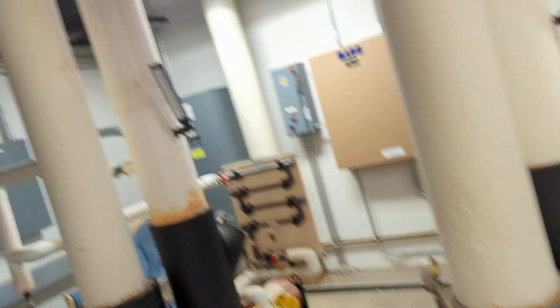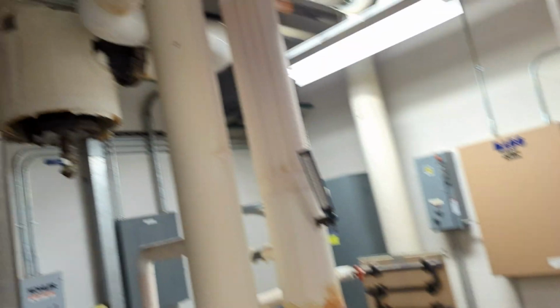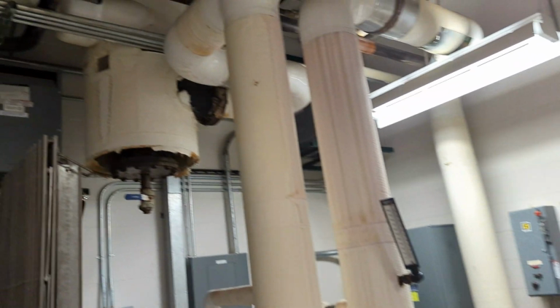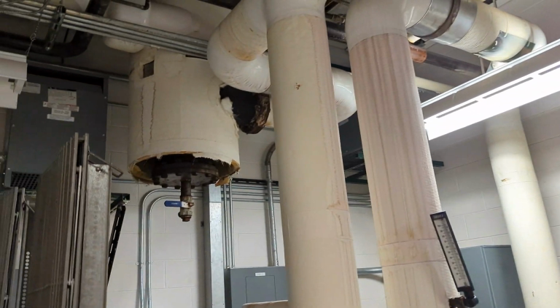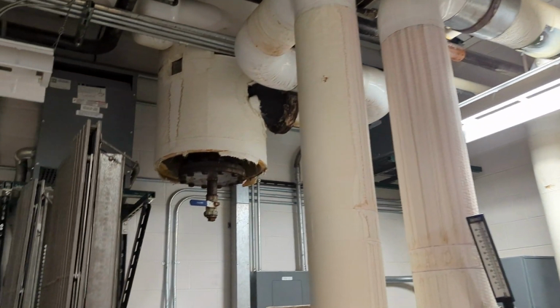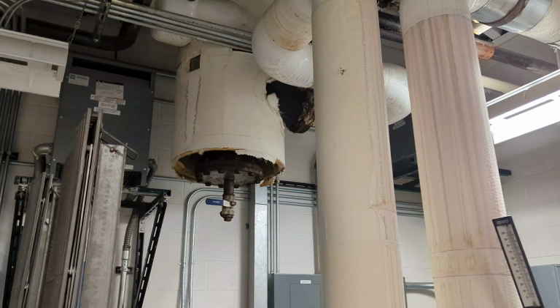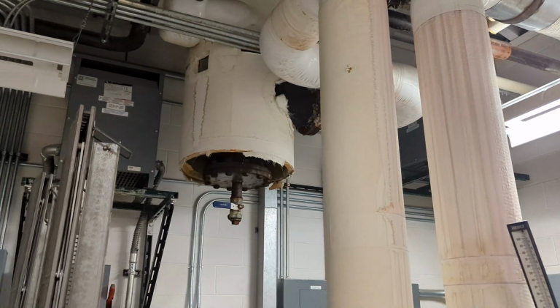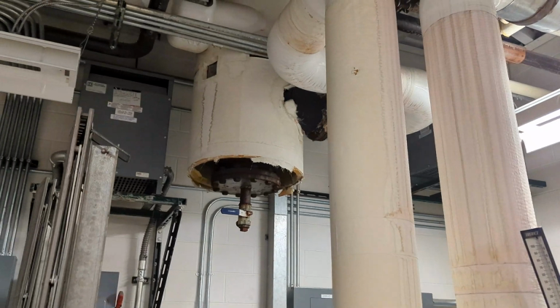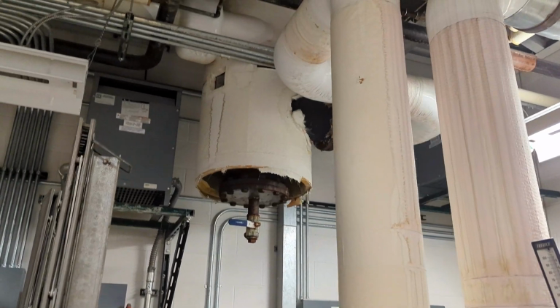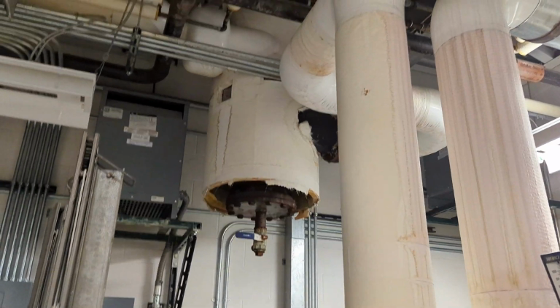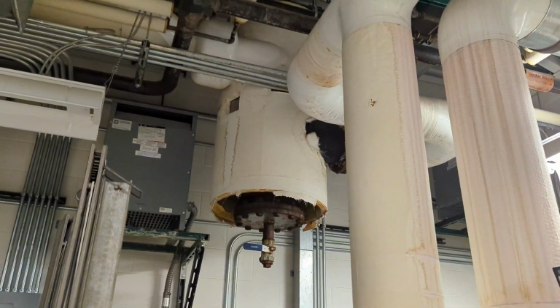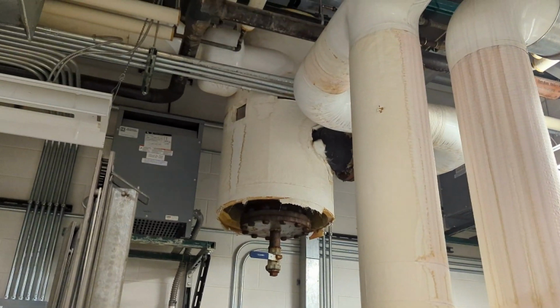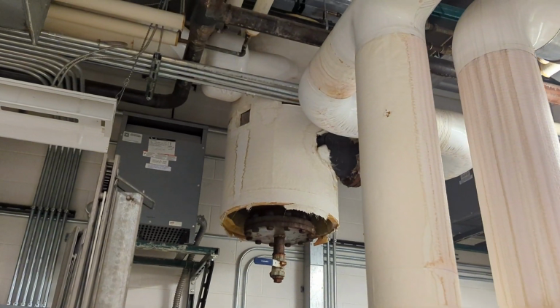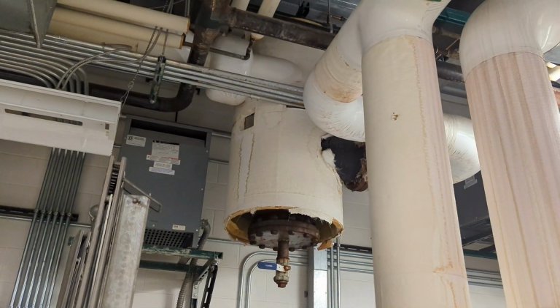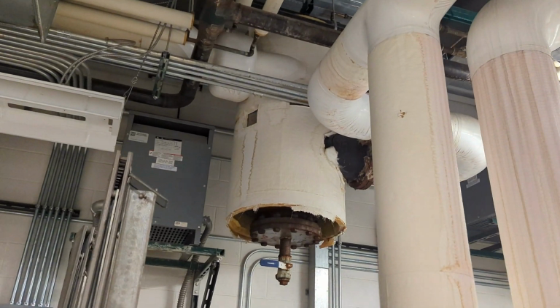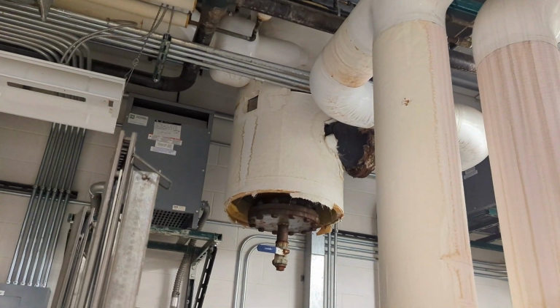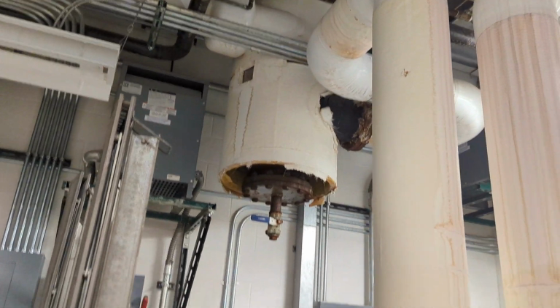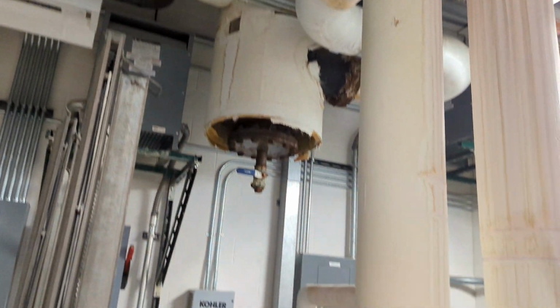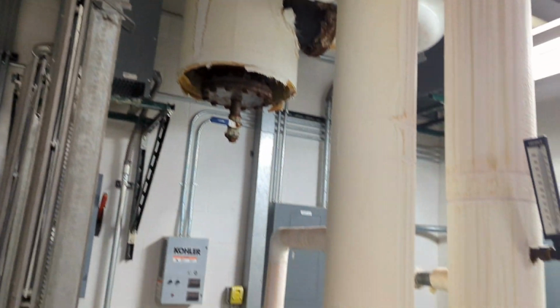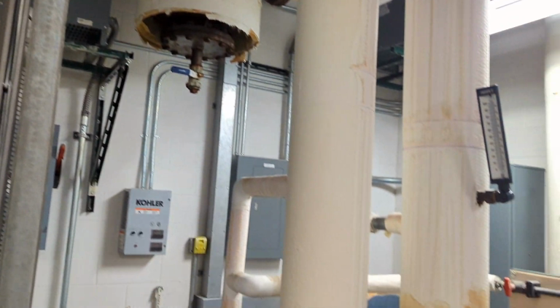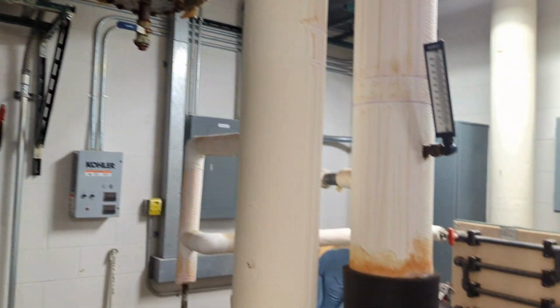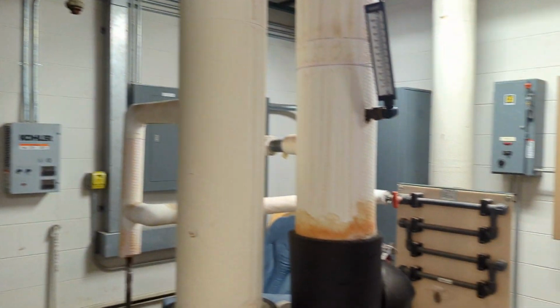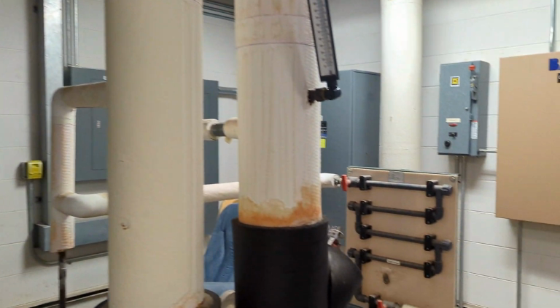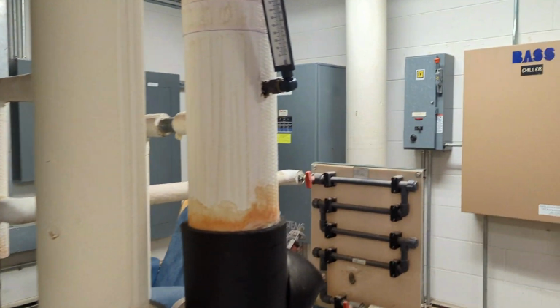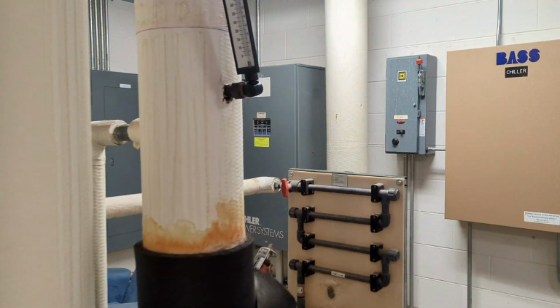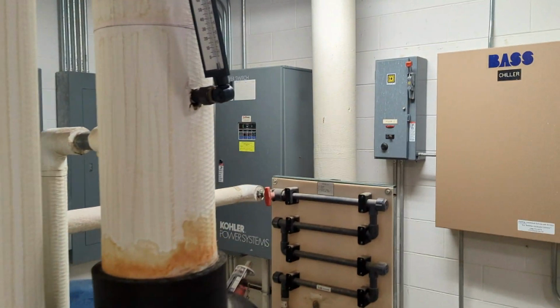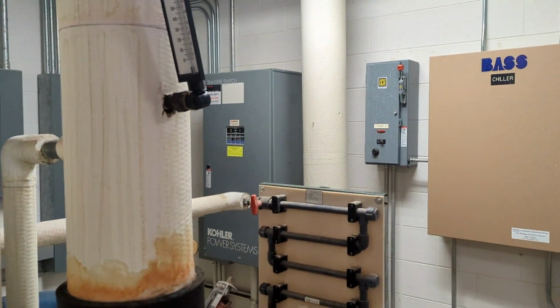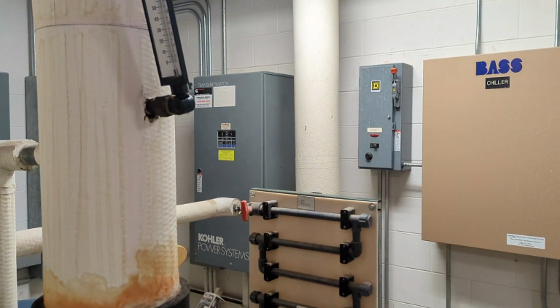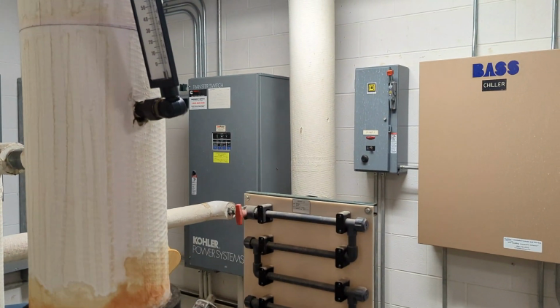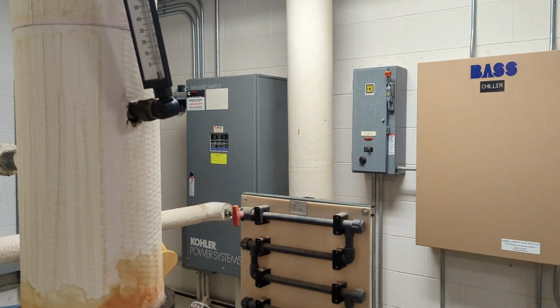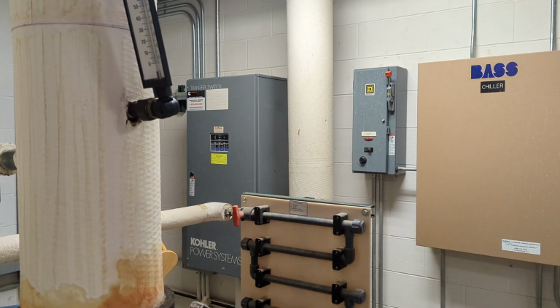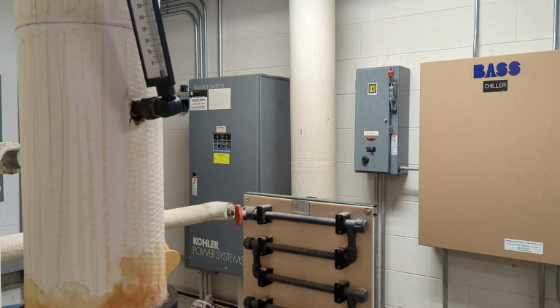And this is some sort of air separator — that's a huge, massive air separator. Kohler power systems.